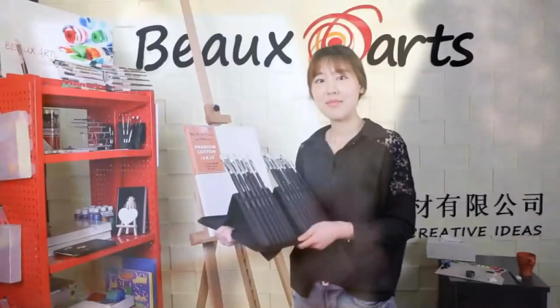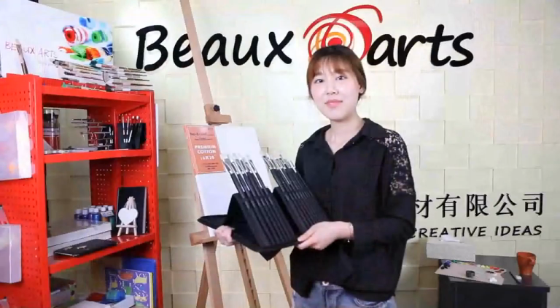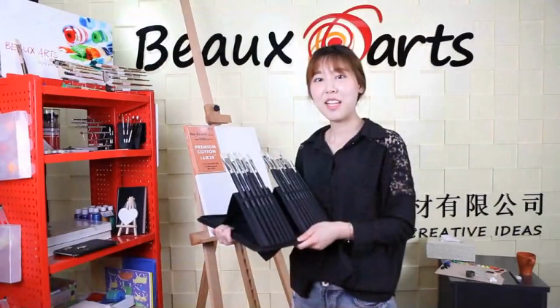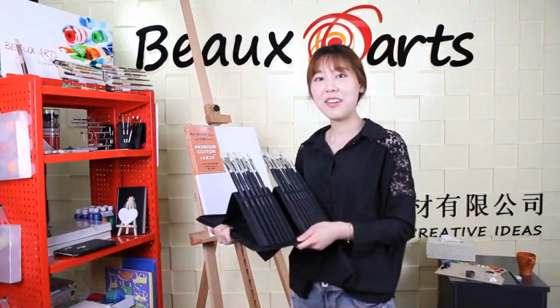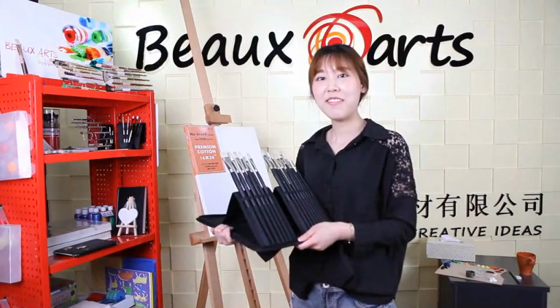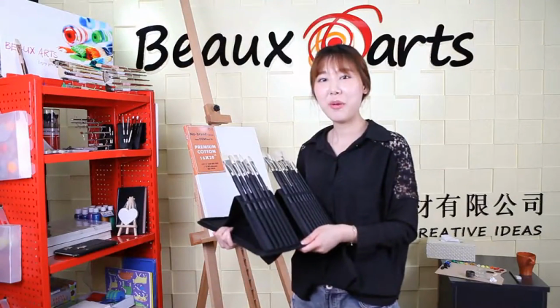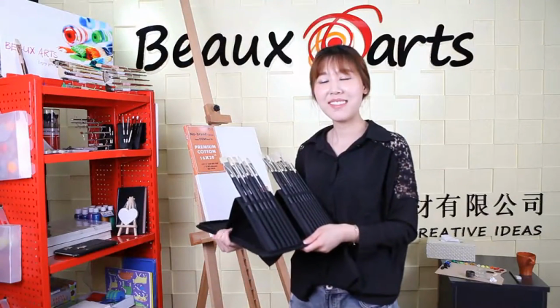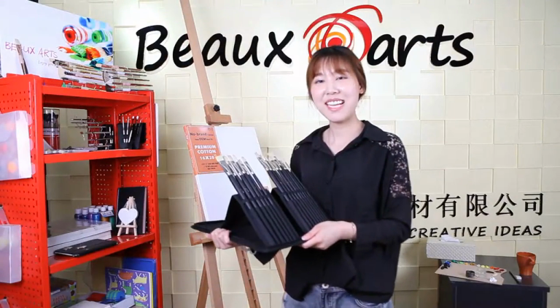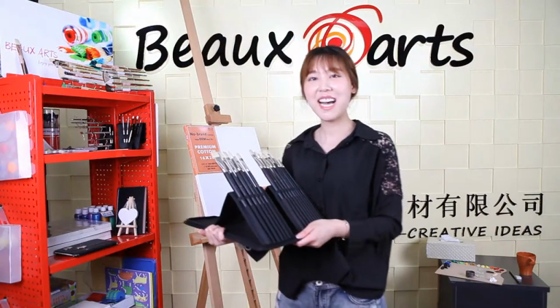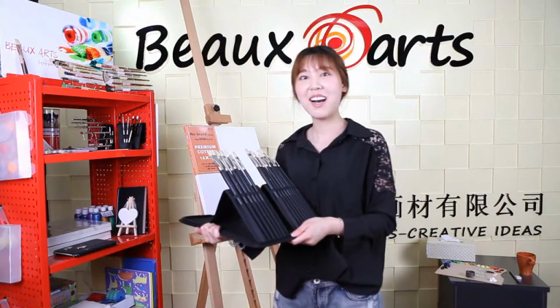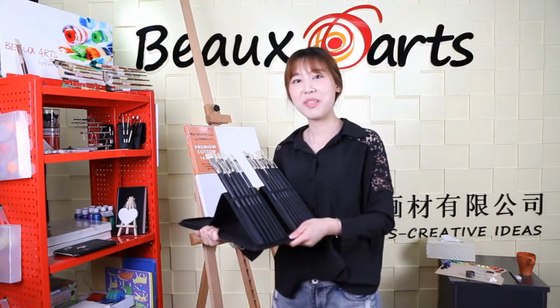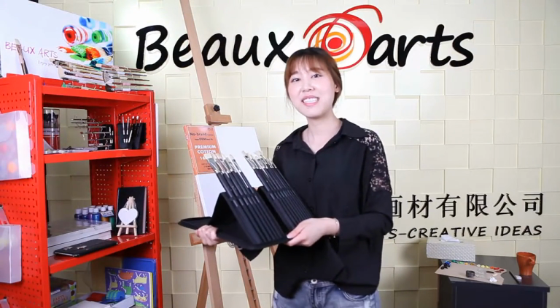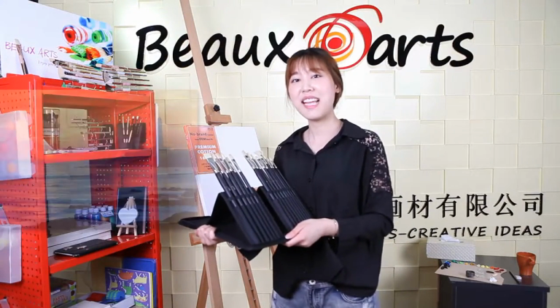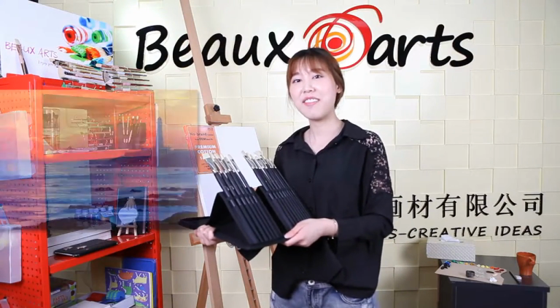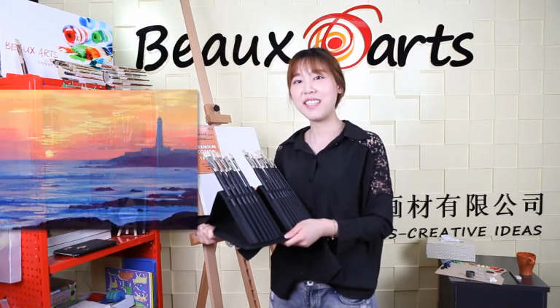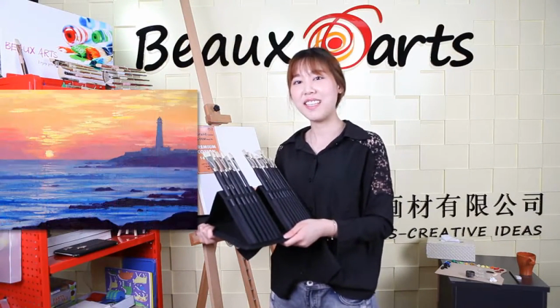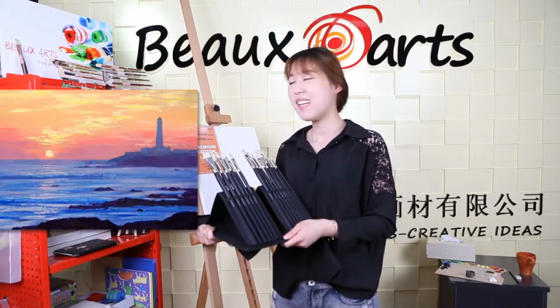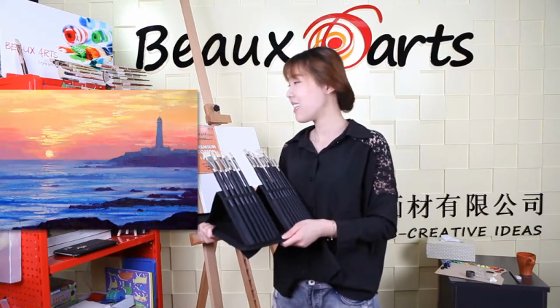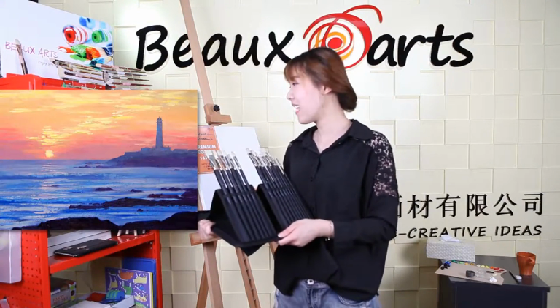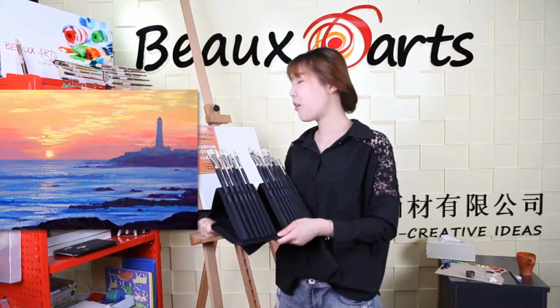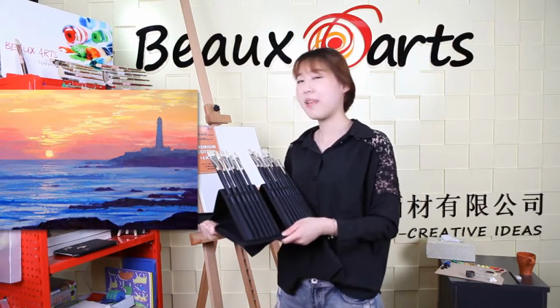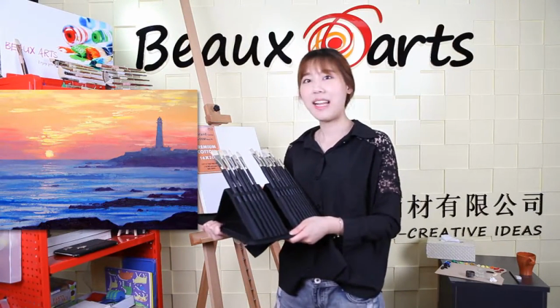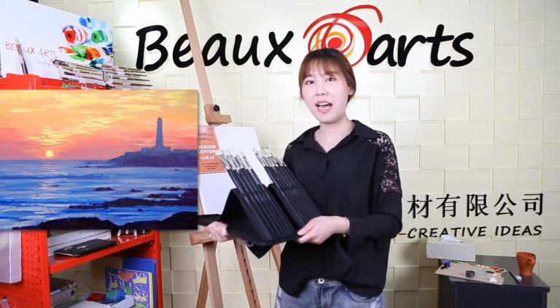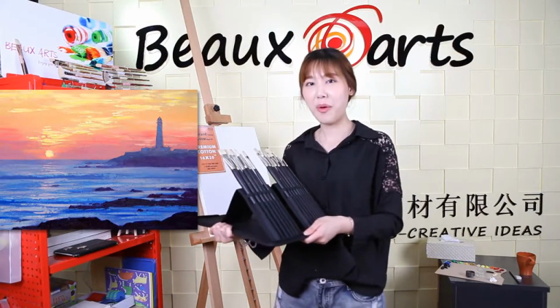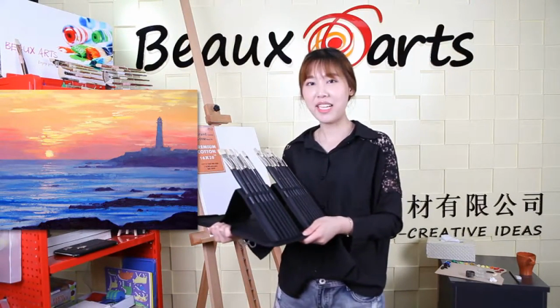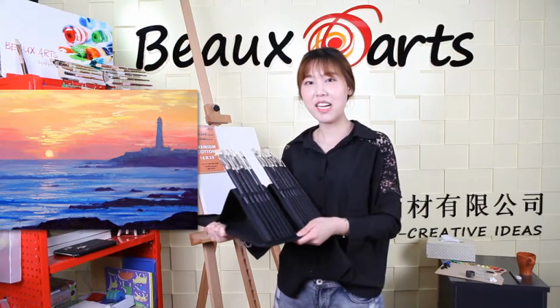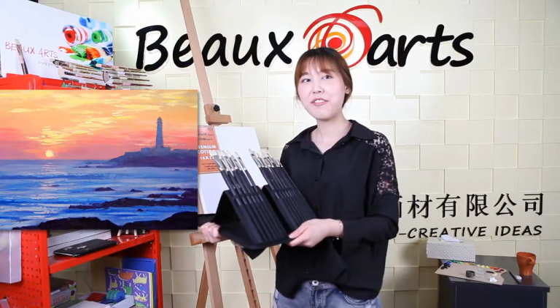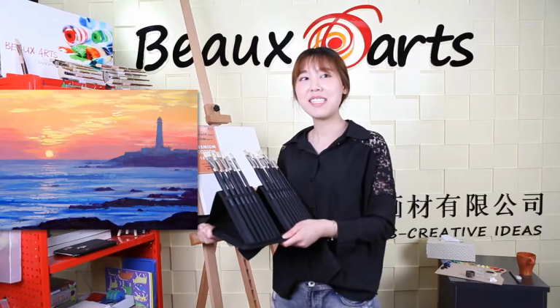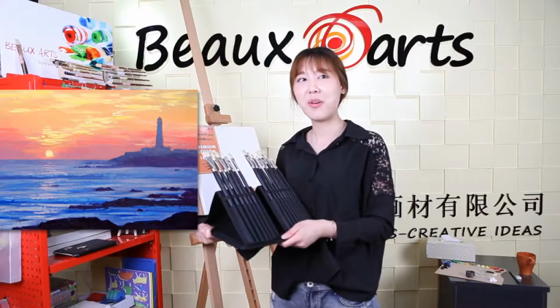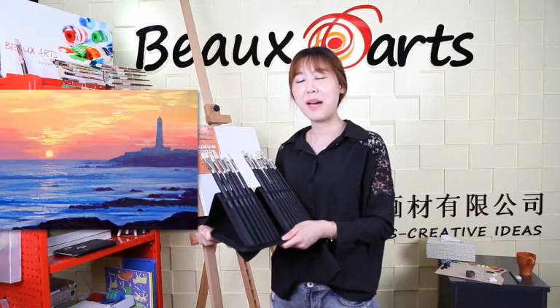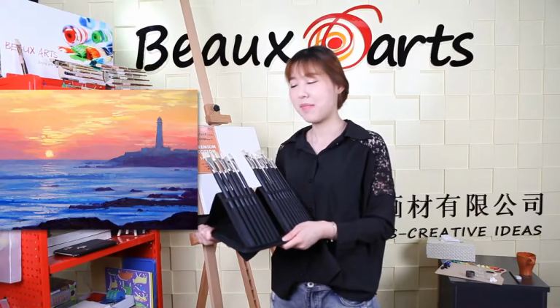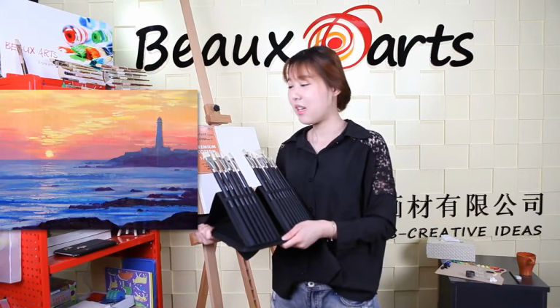Hello everyone, I'm Stephanie. Today I'm going to draw a landscape painting.